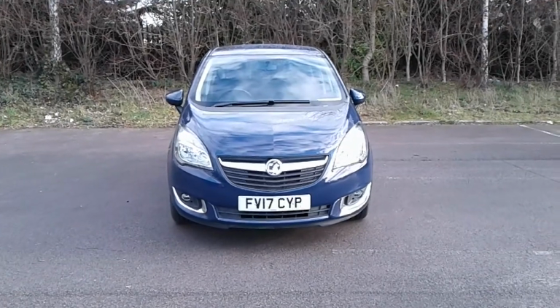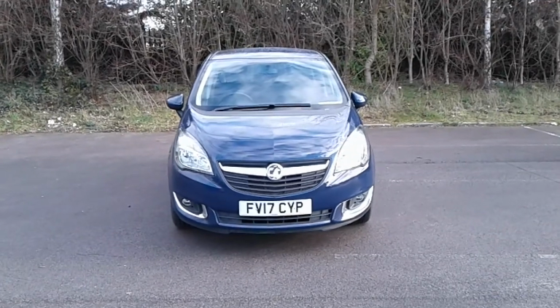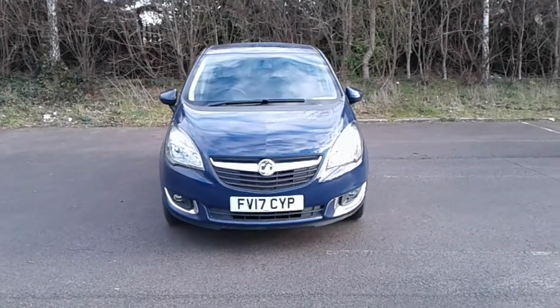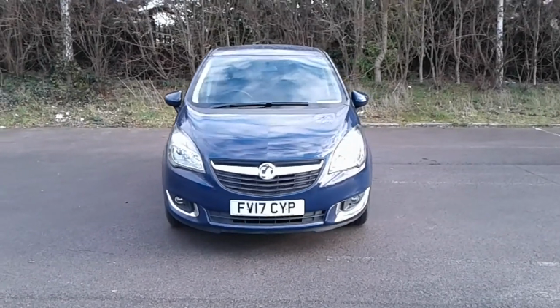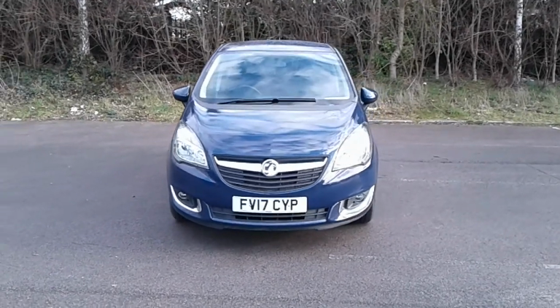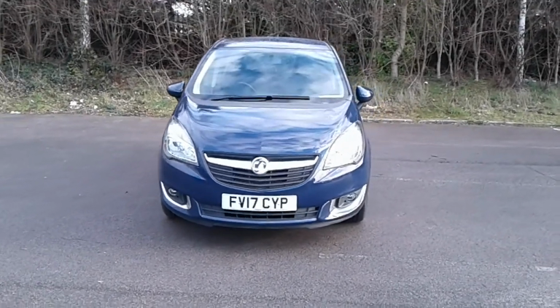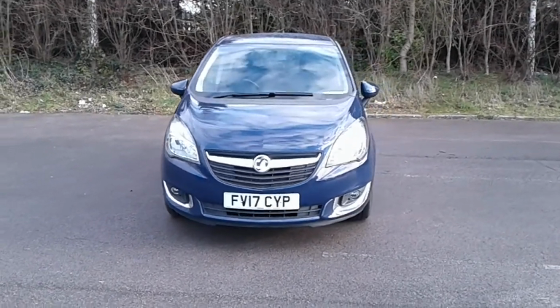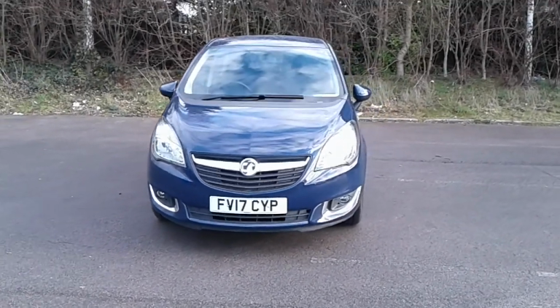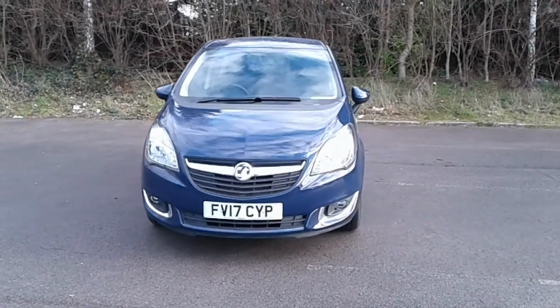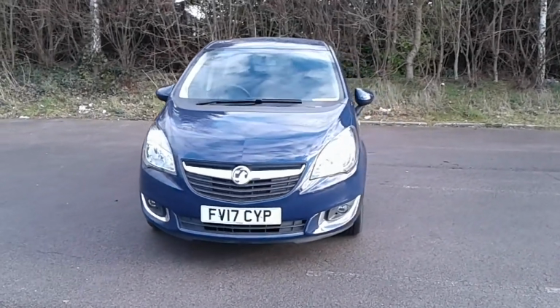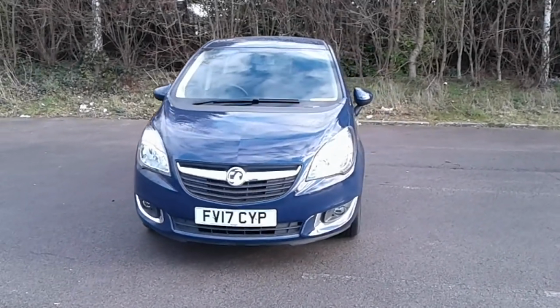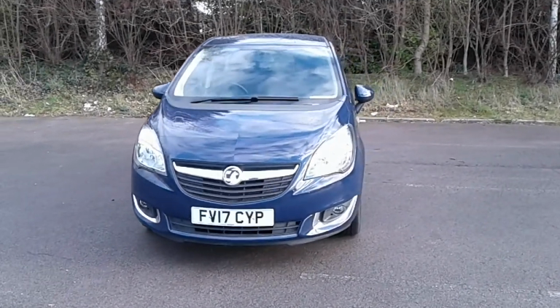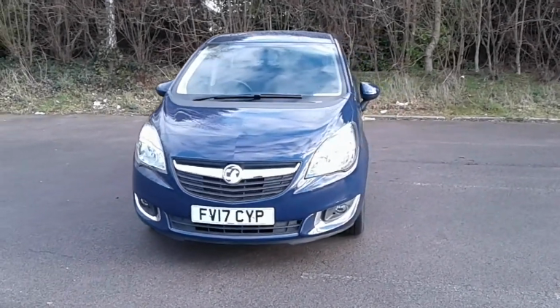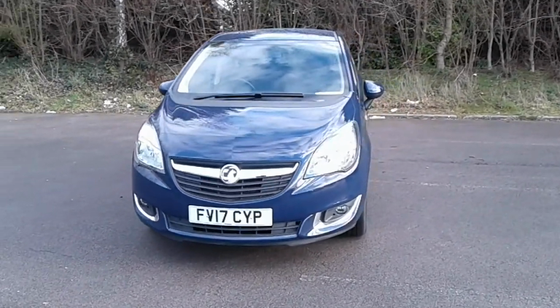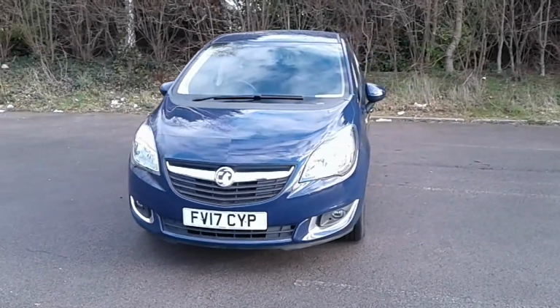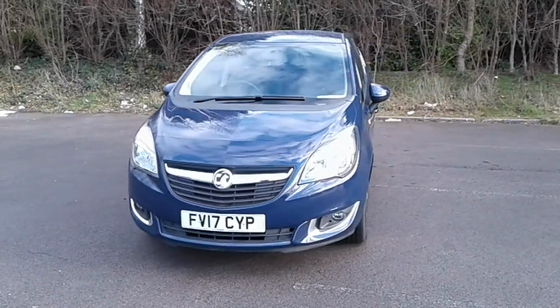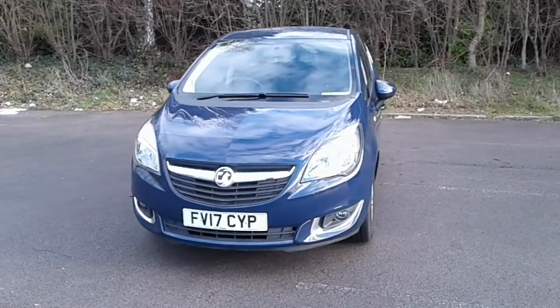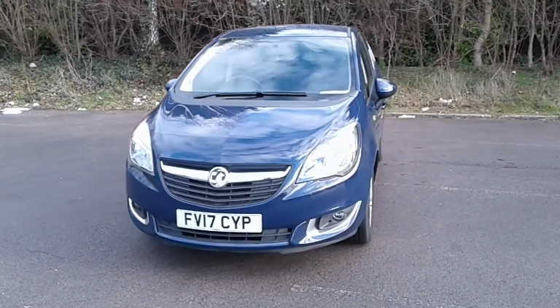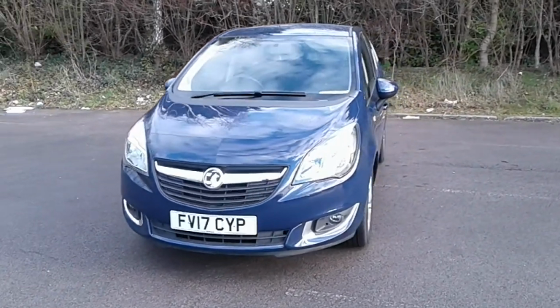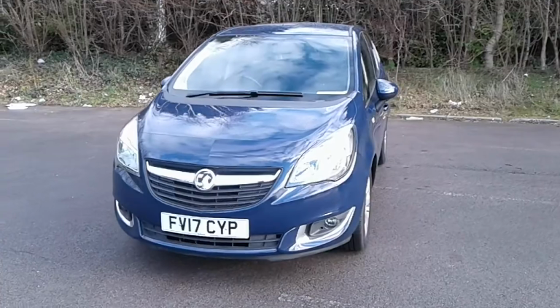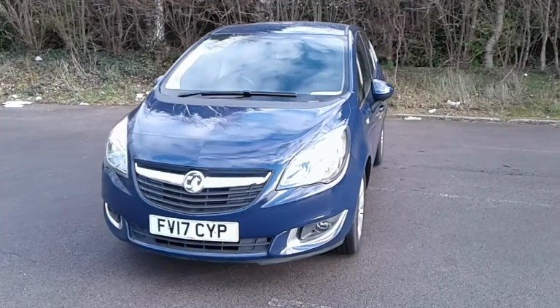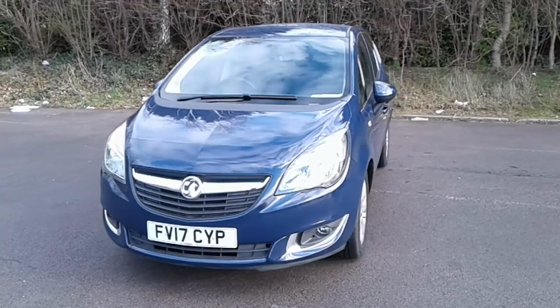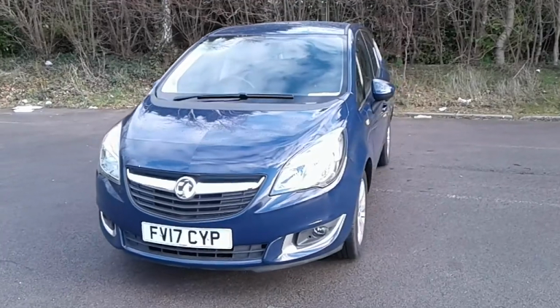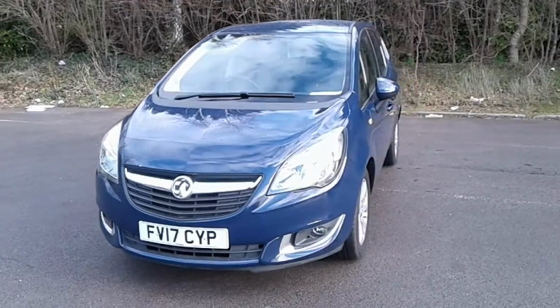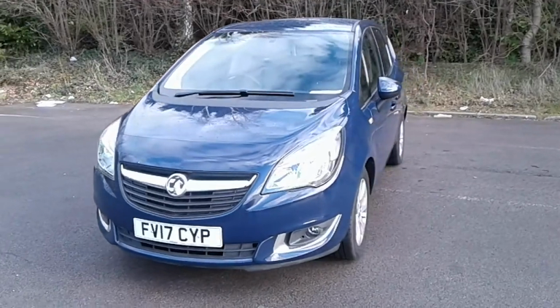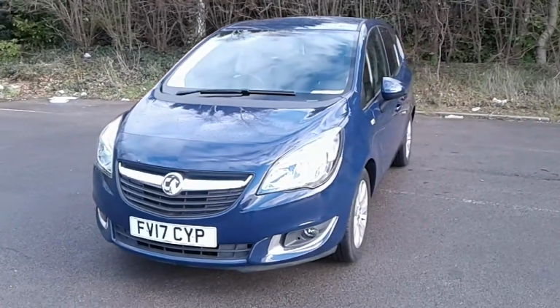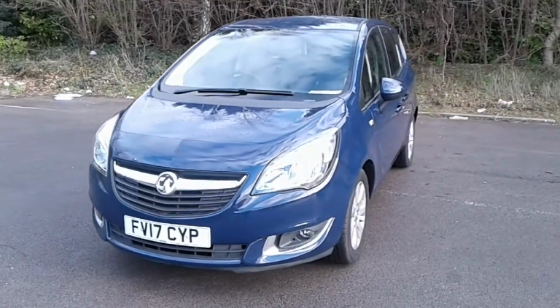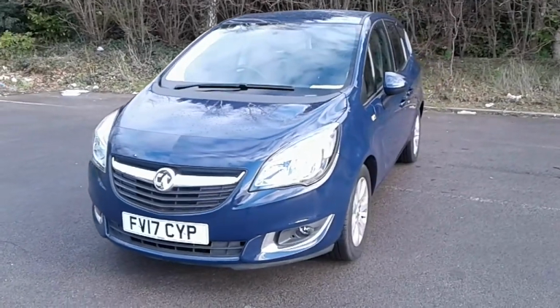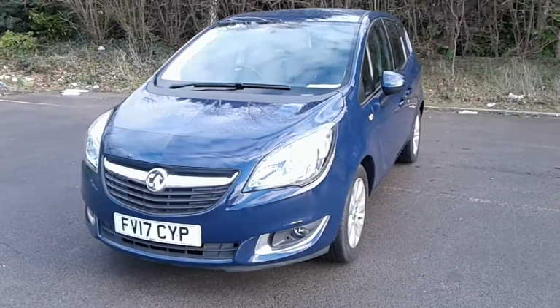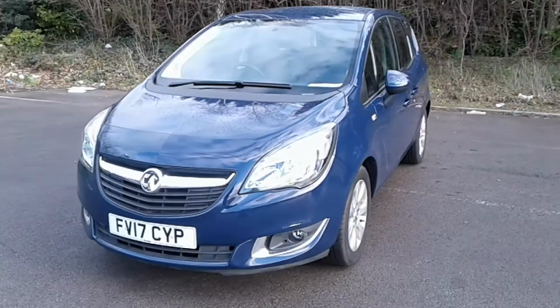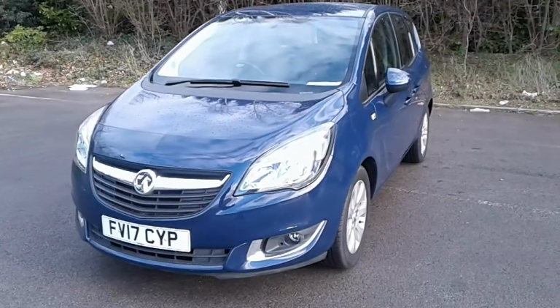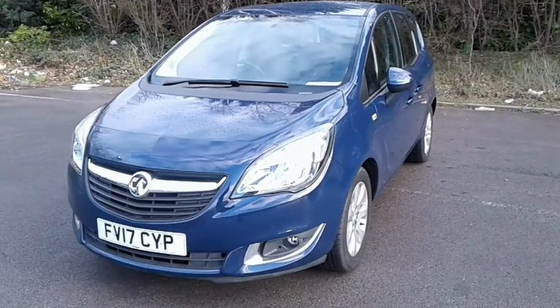Welcome to Pentagon Vauxhall at Lincoln Tritton Road. Here we have a 2017 Vauxhall Meriva.